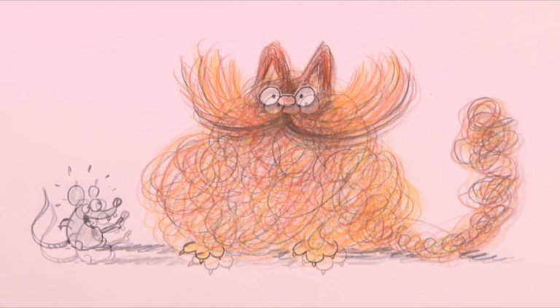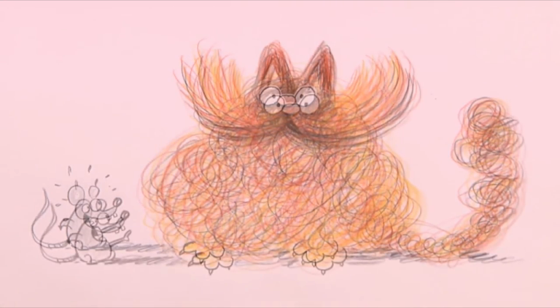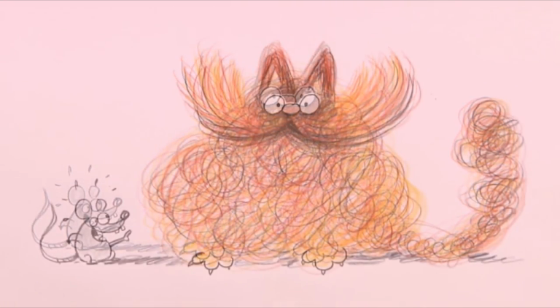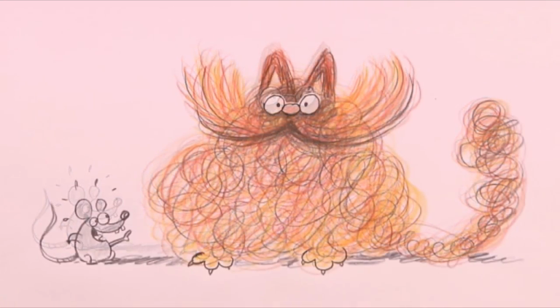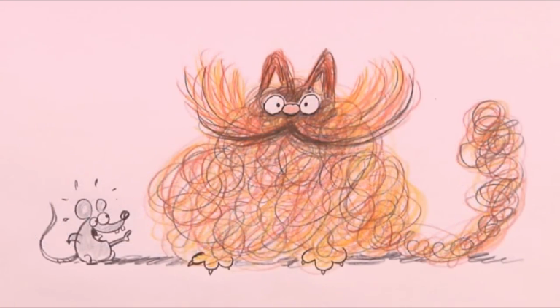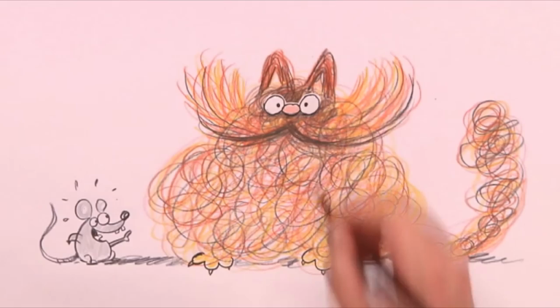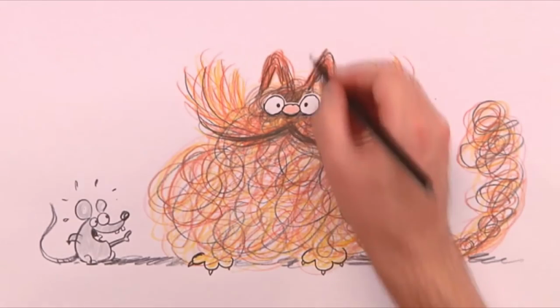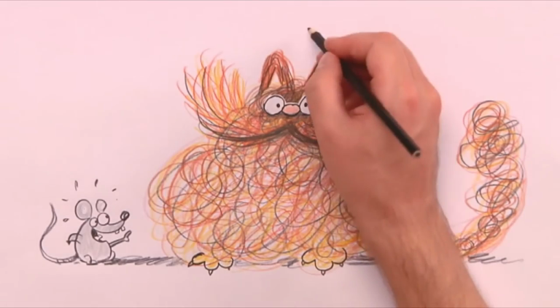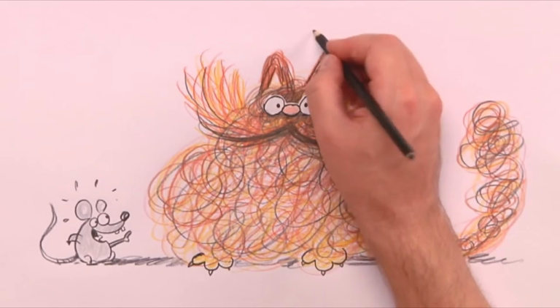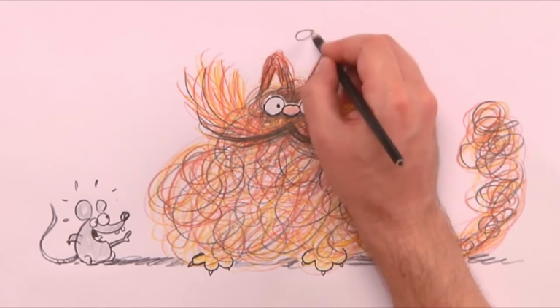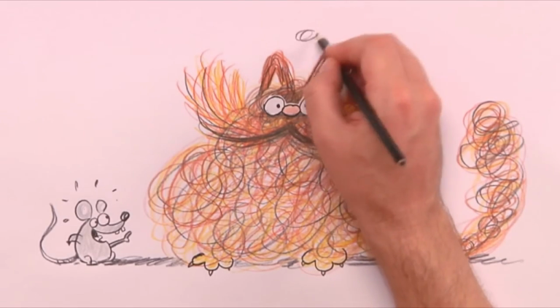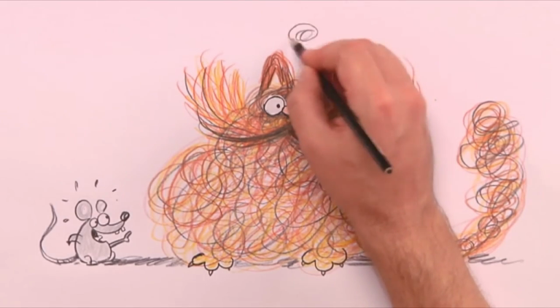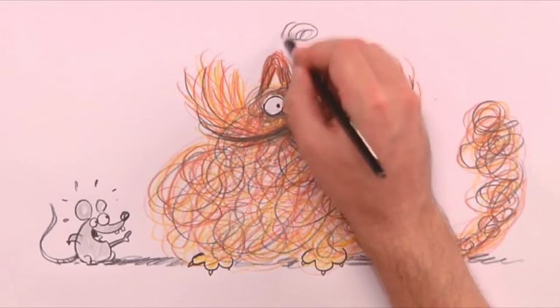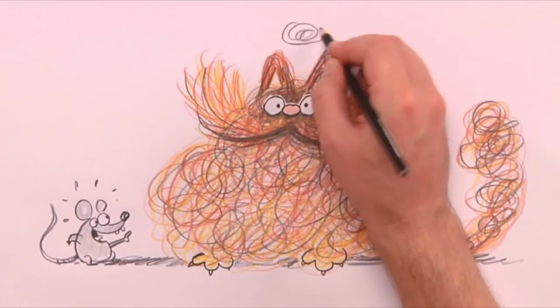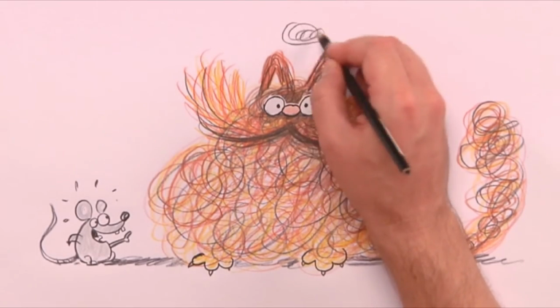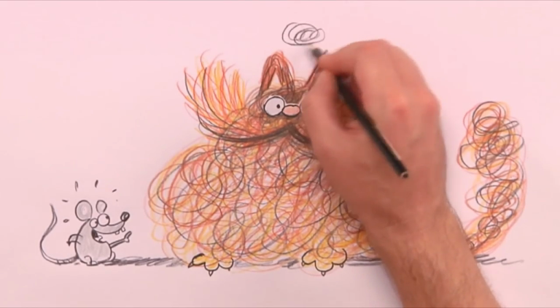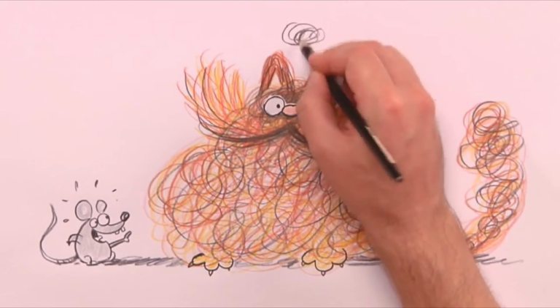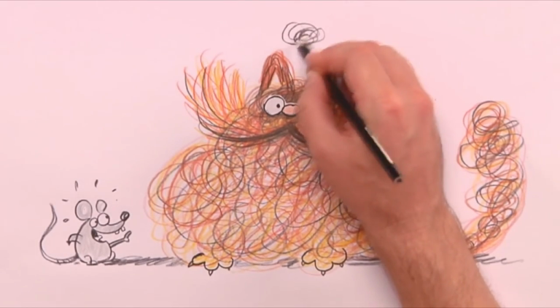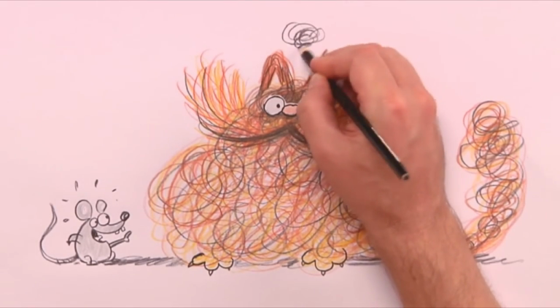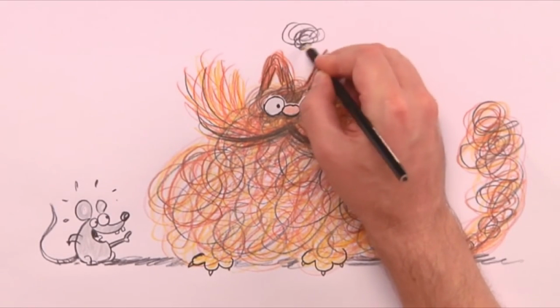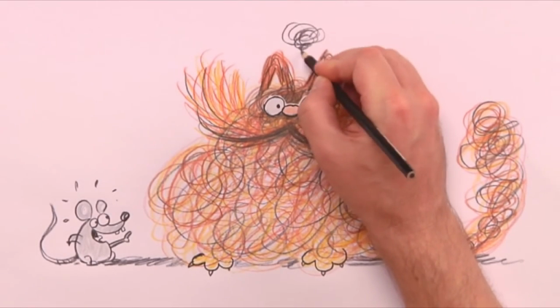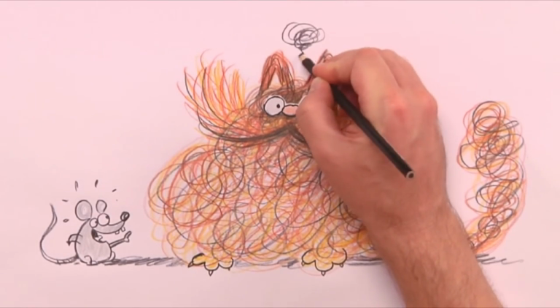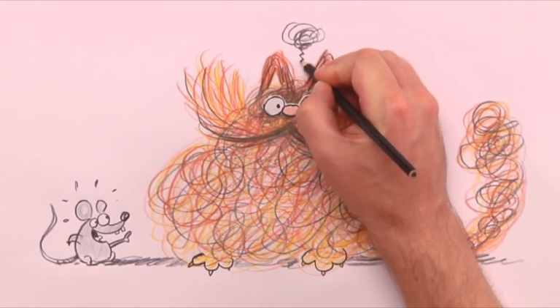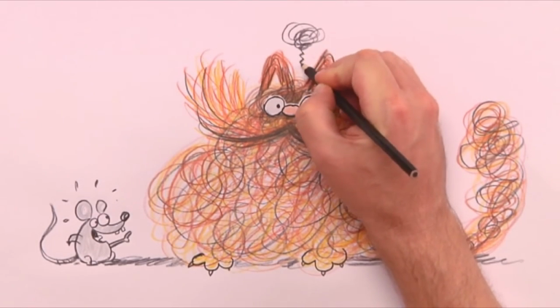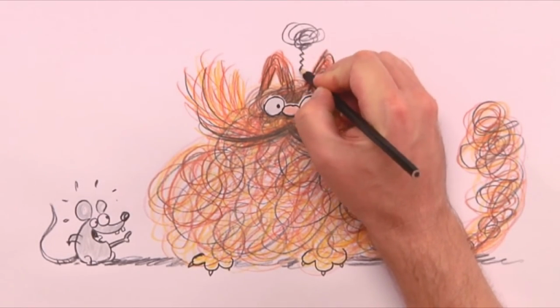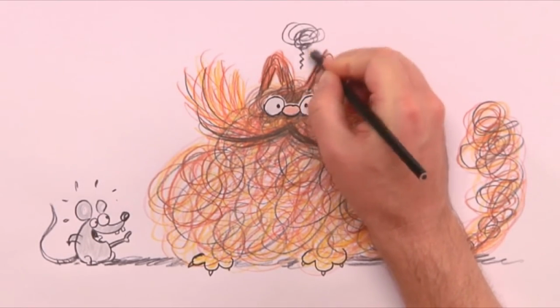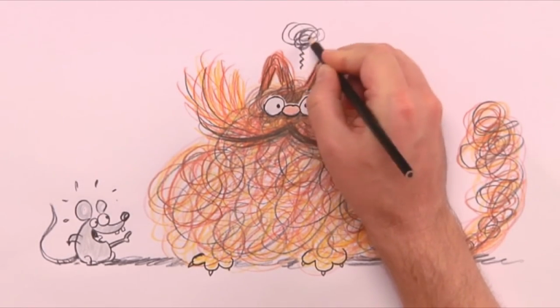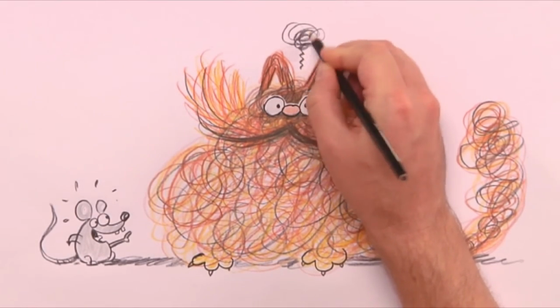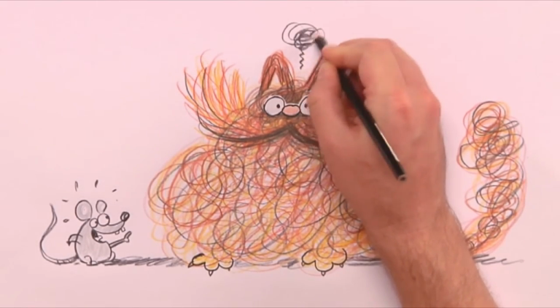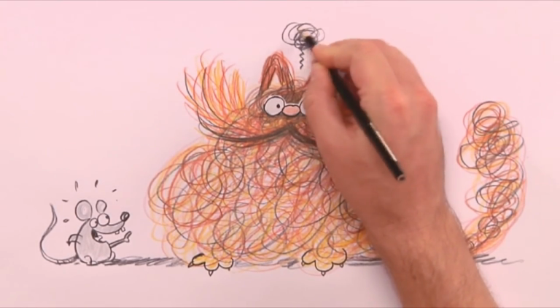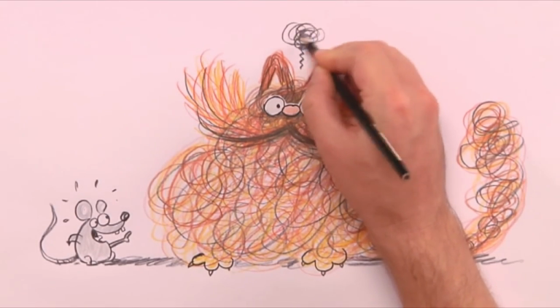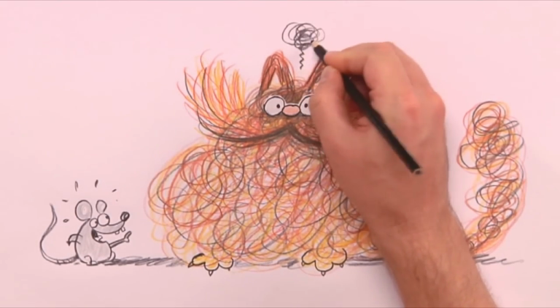And the way we show frustration is to draw a frustration squiggle right above its head.